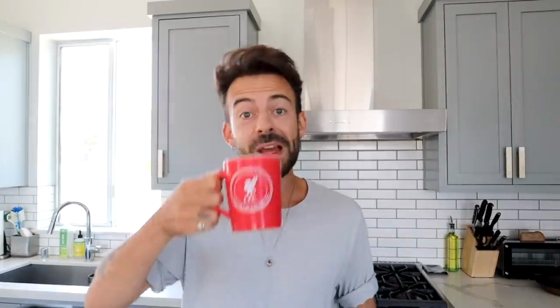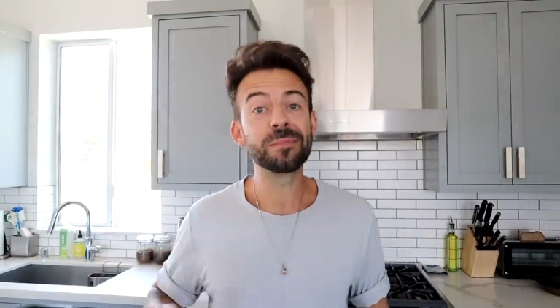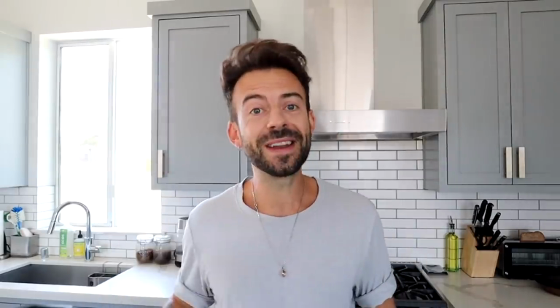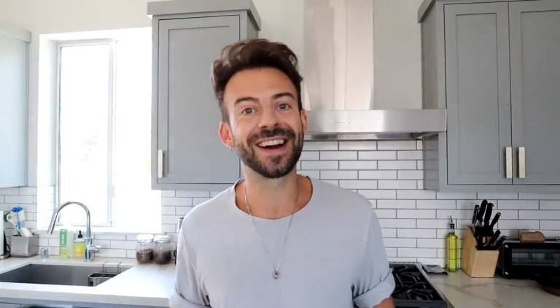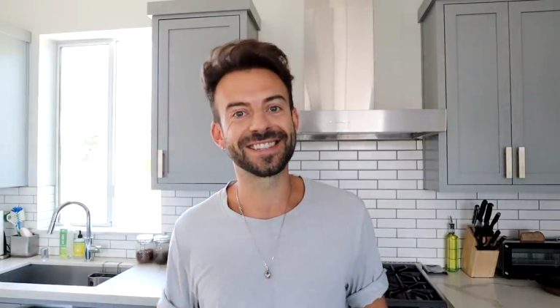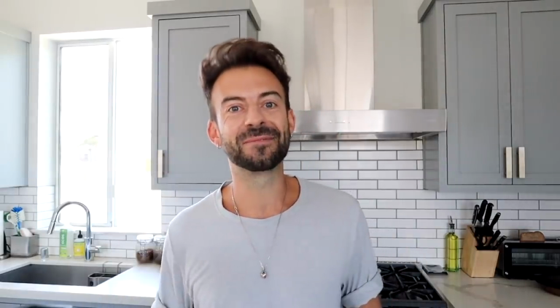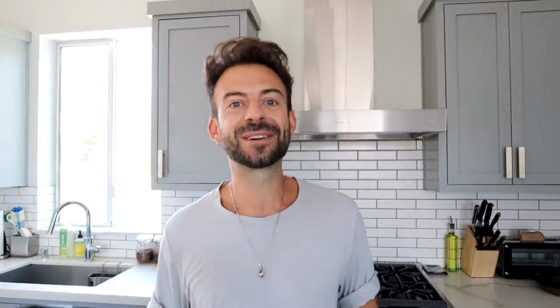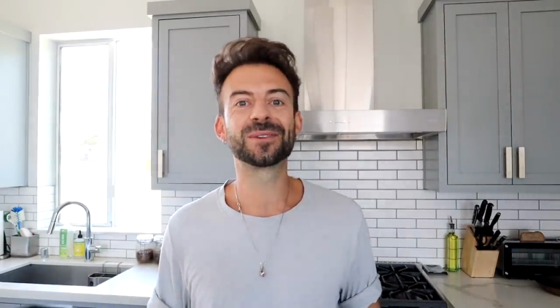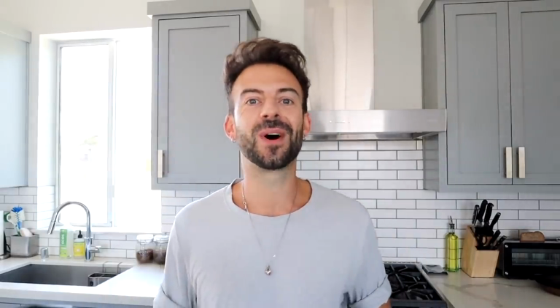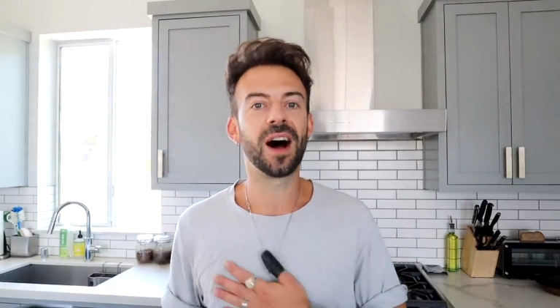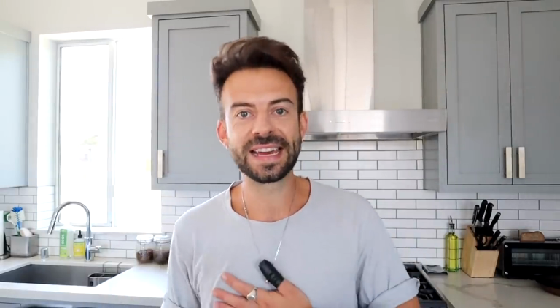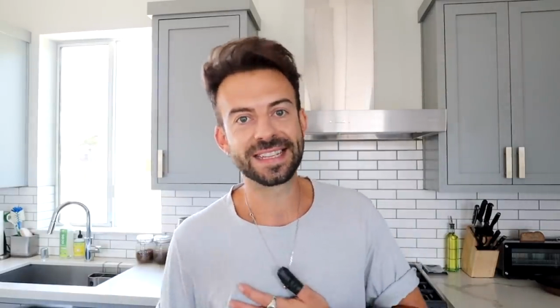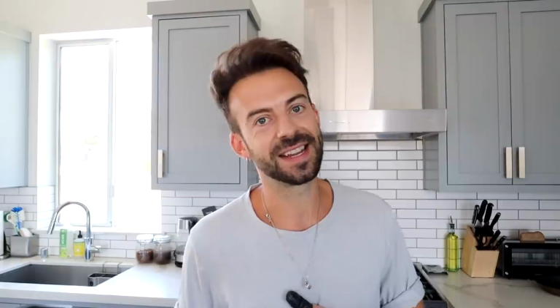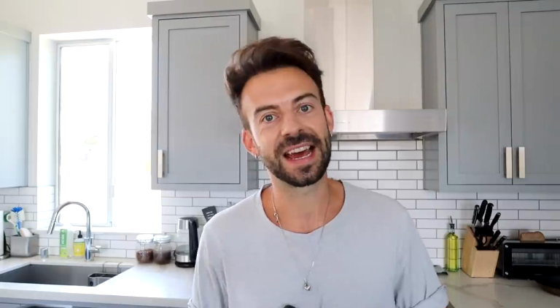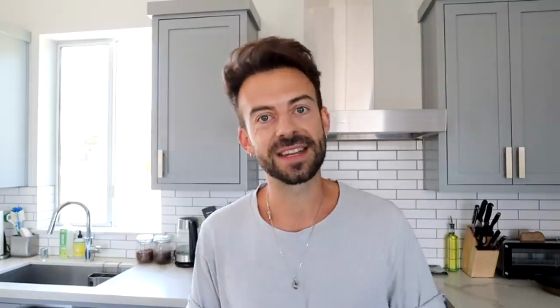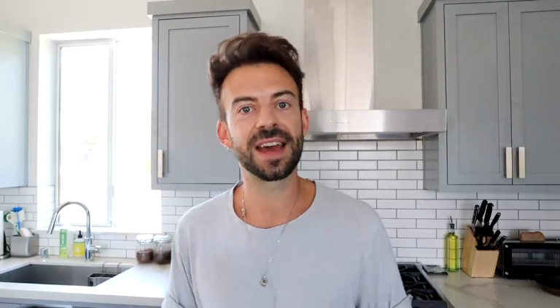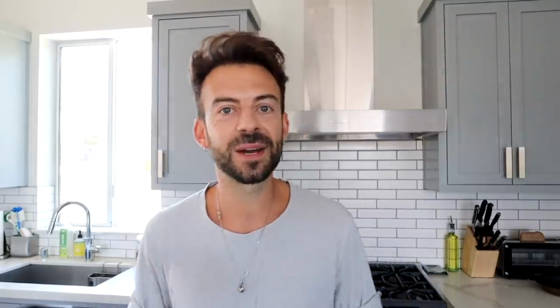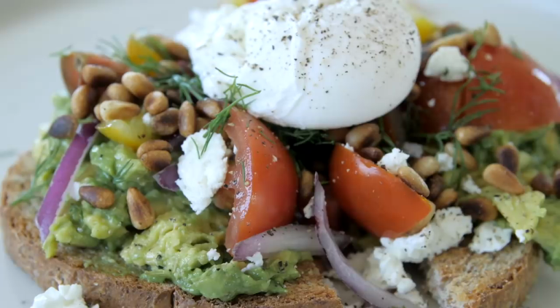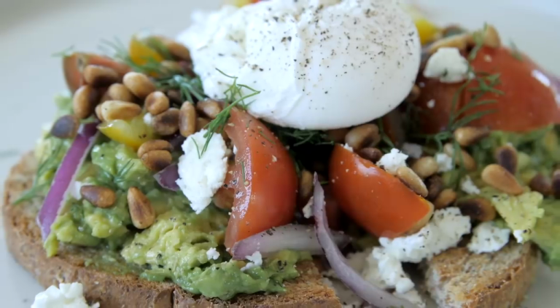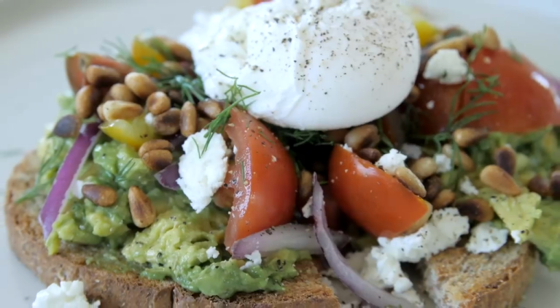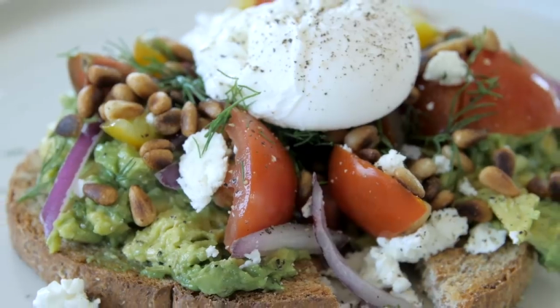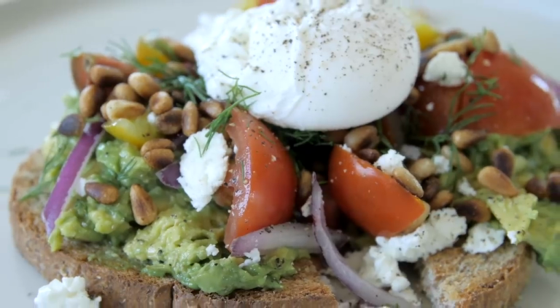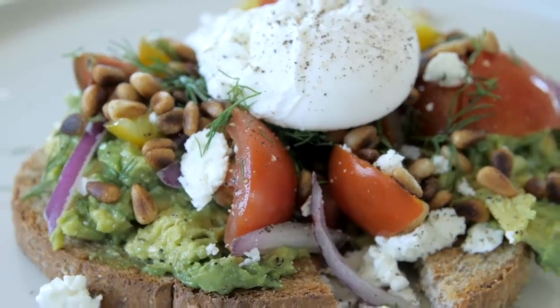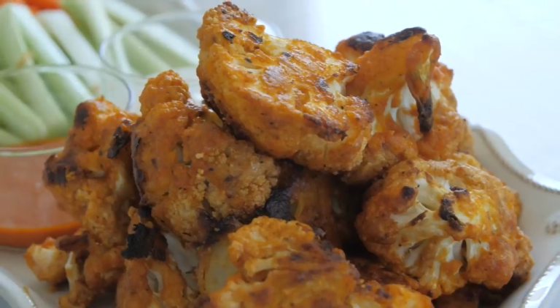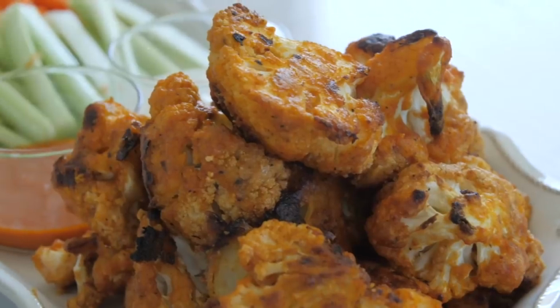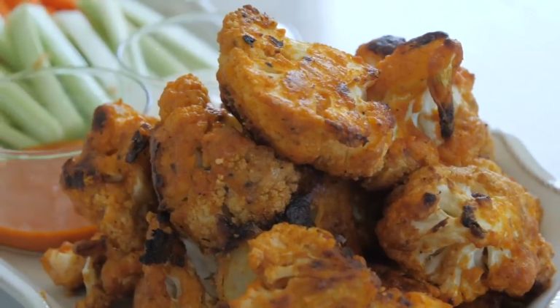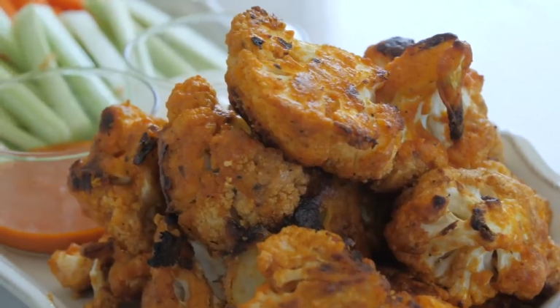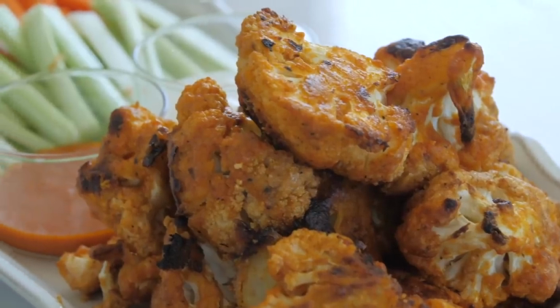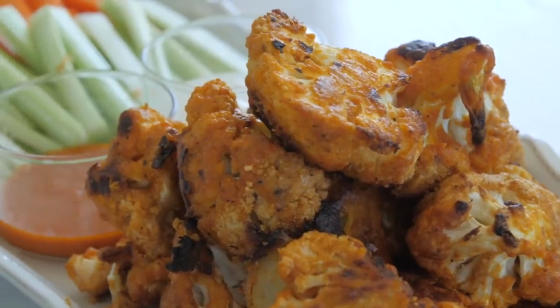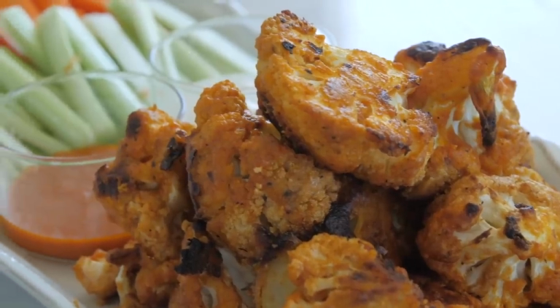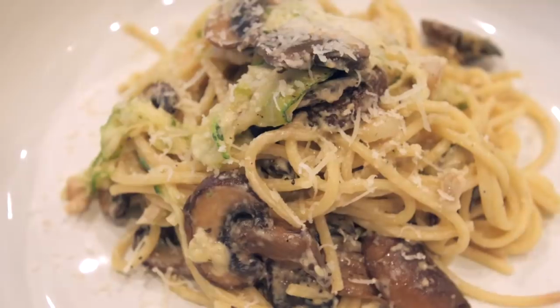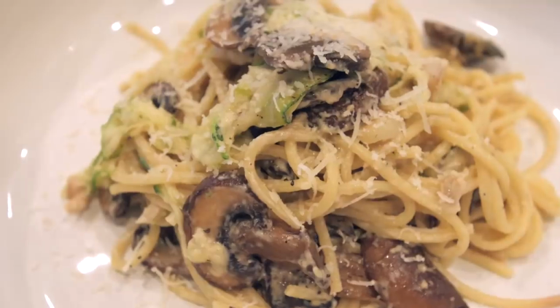Good morning guys and welcome to what I eat in a day. Today I'm going to show you three delicious meals that you can make yourself at home.